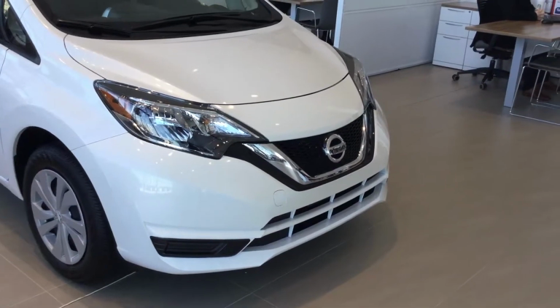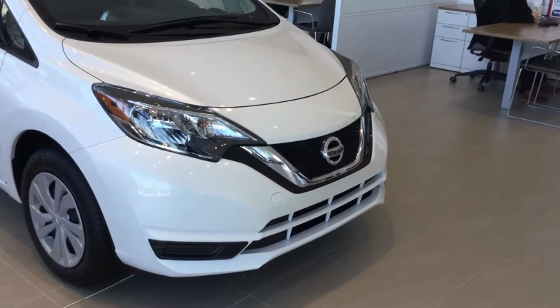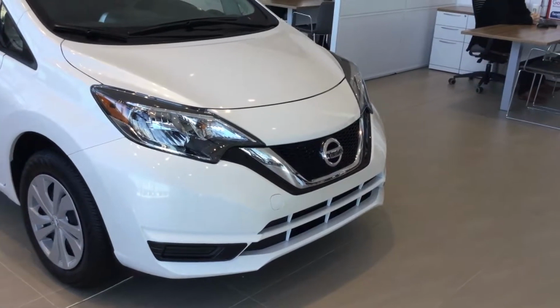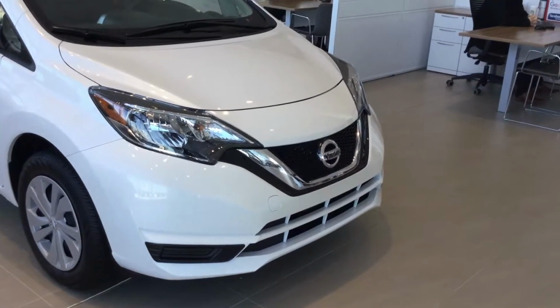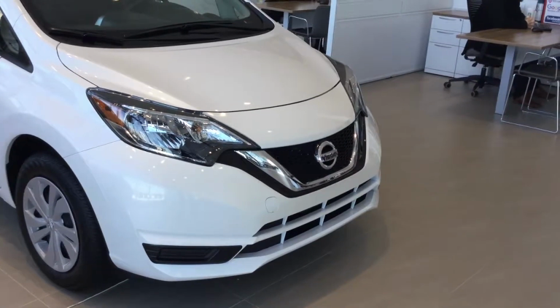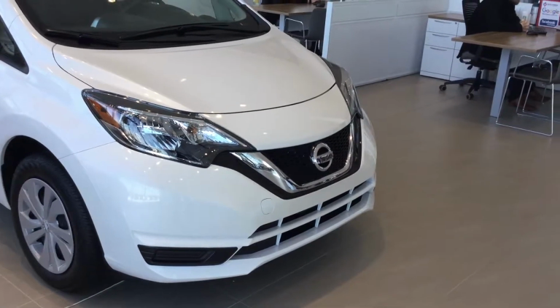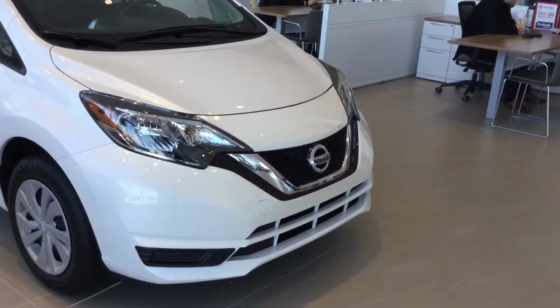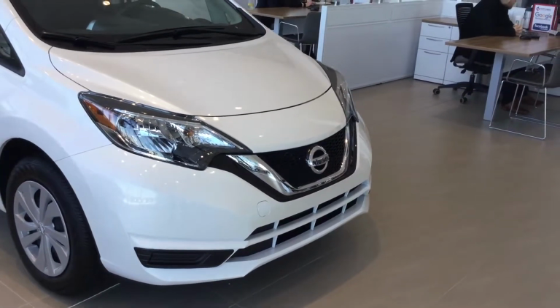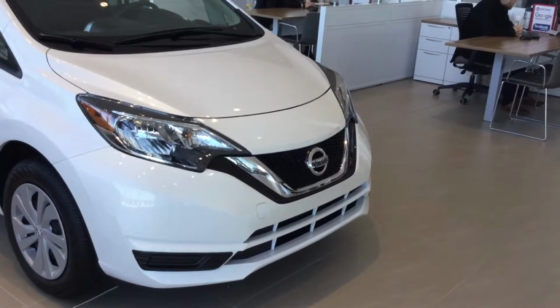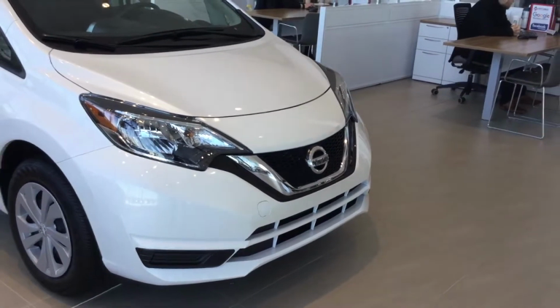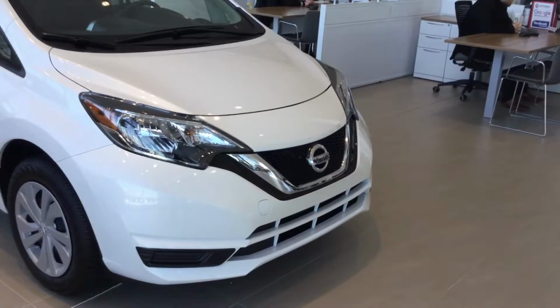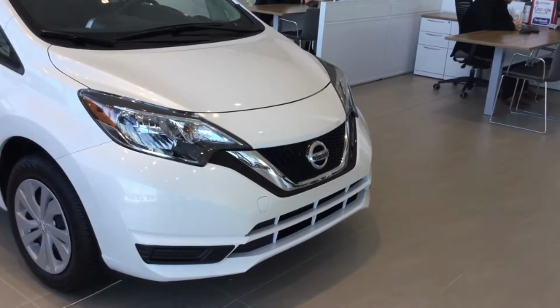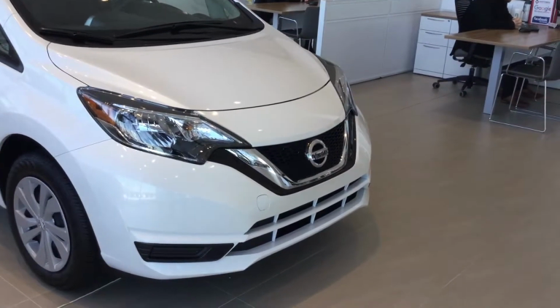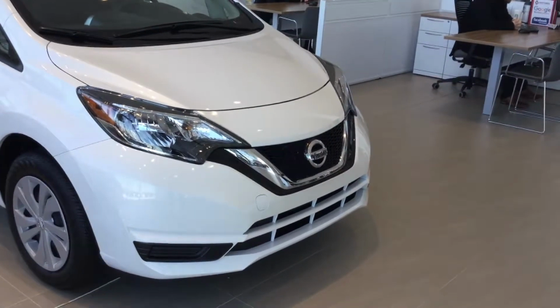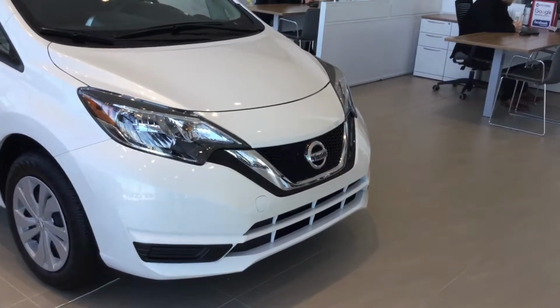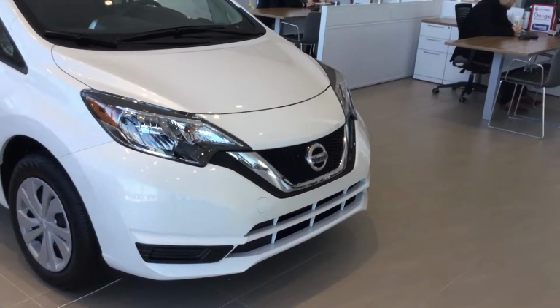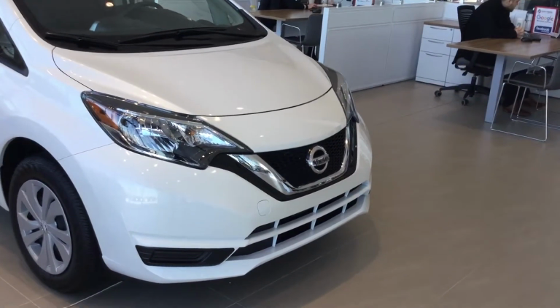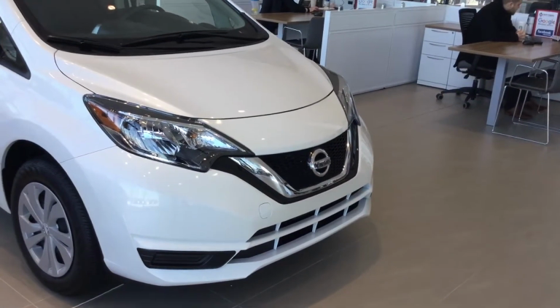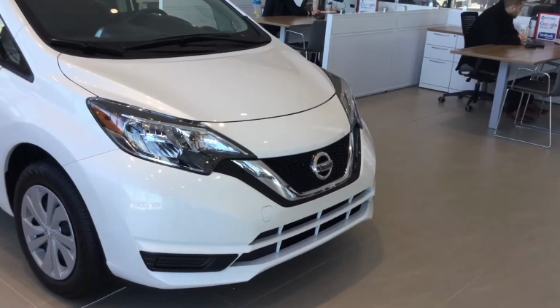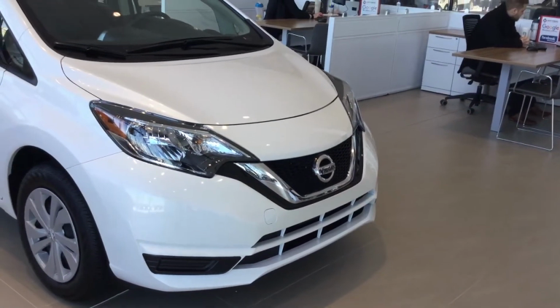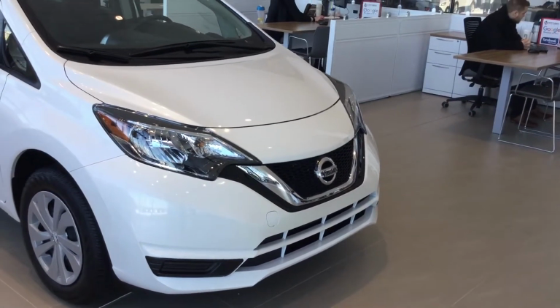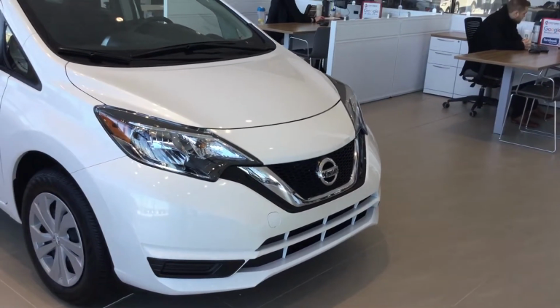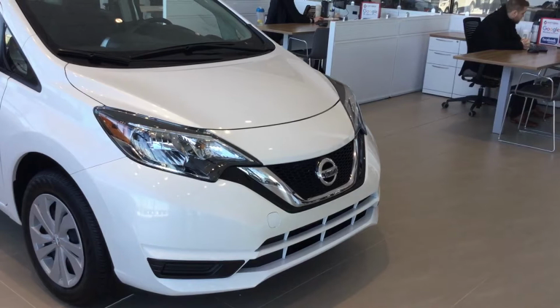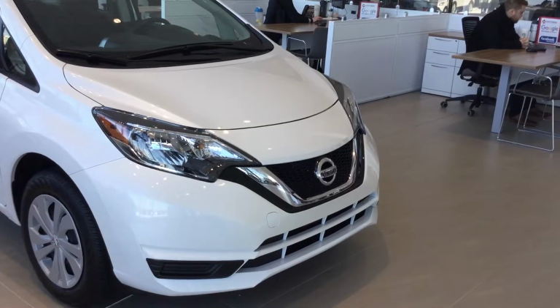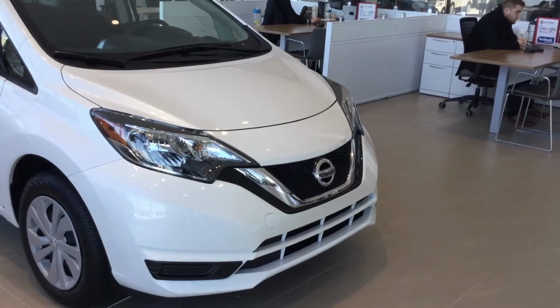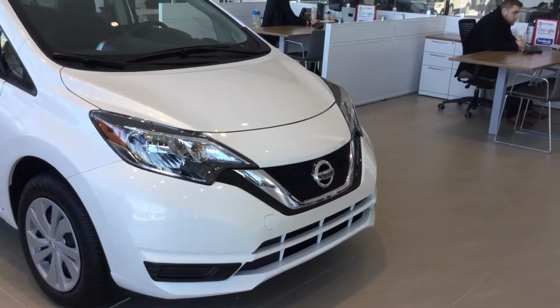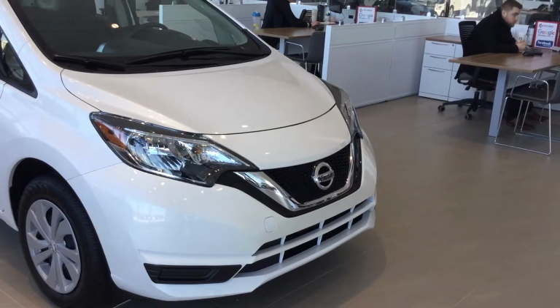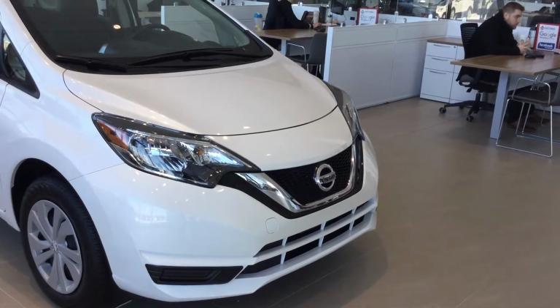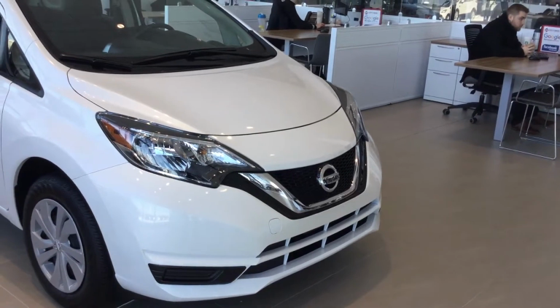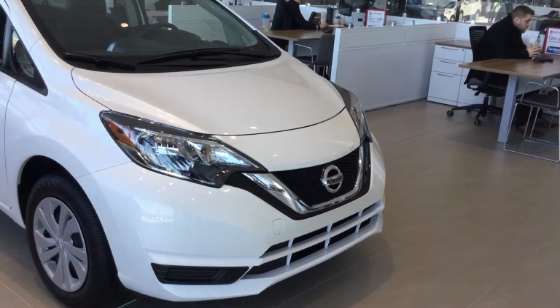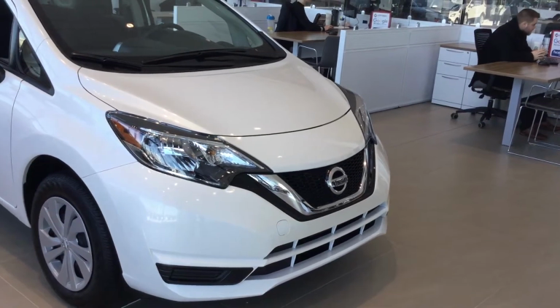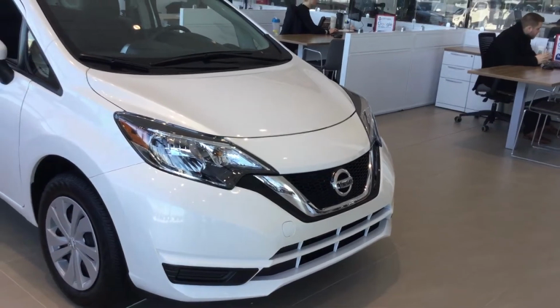Hey there, this is Alexander with Northside Nissan and today I'm showing you the 2018 Versa Note S.